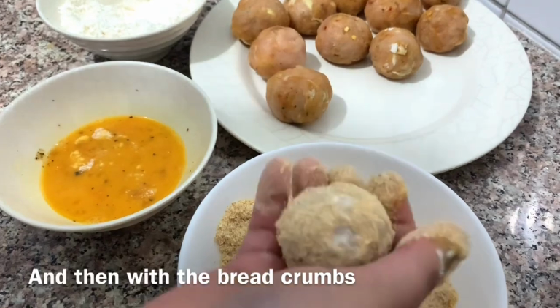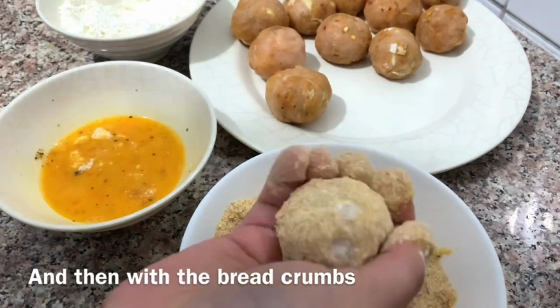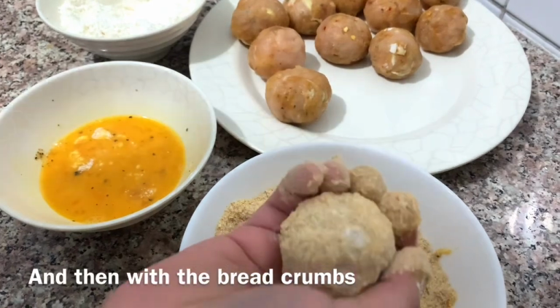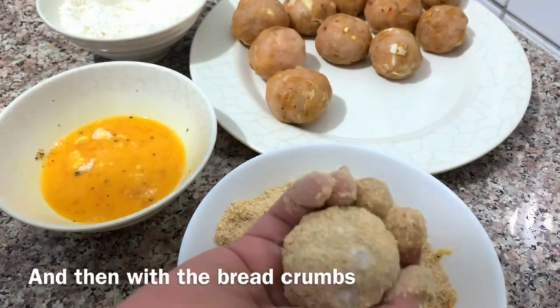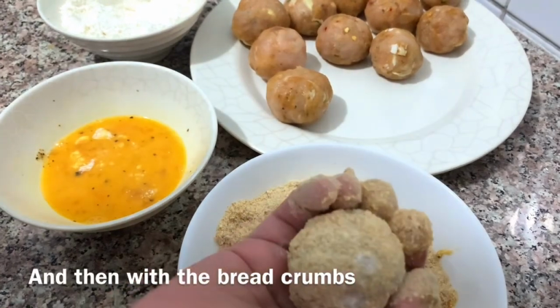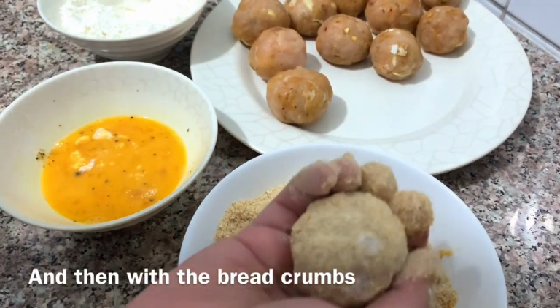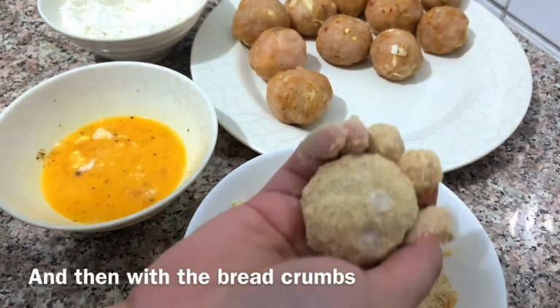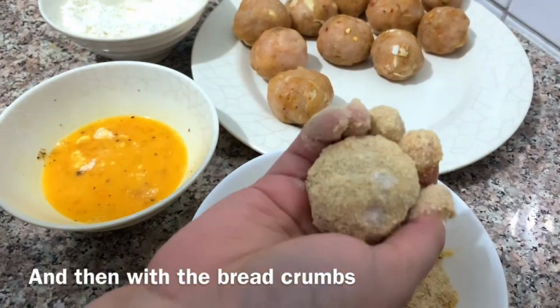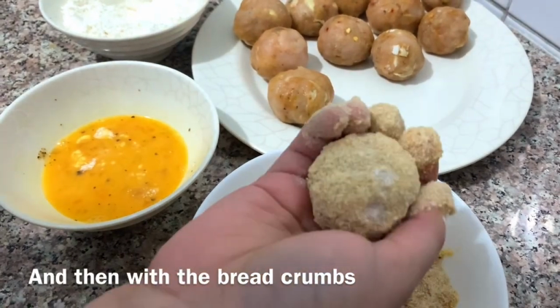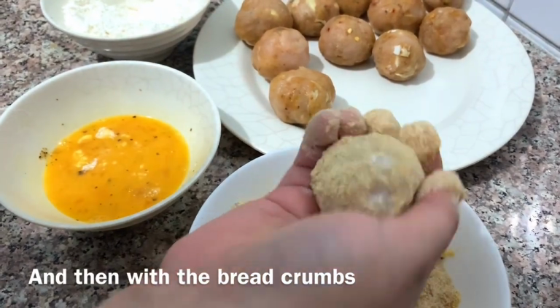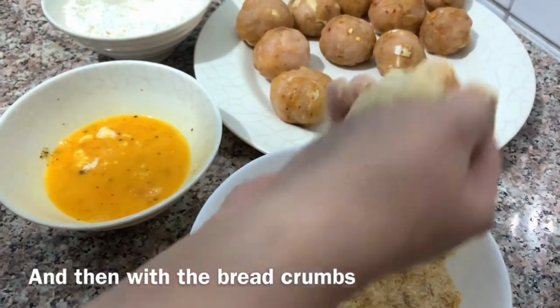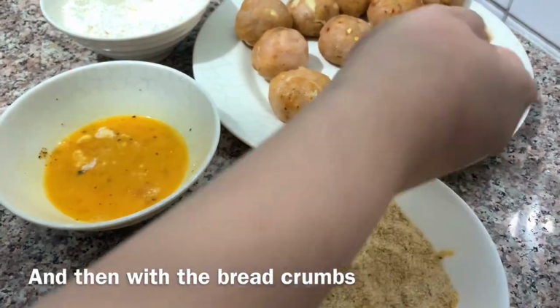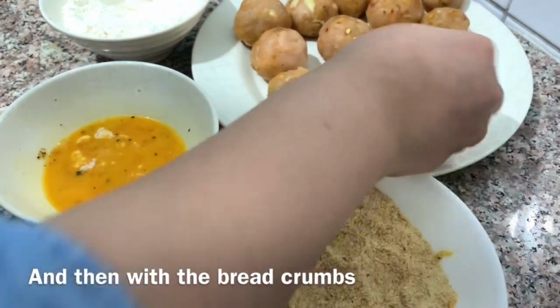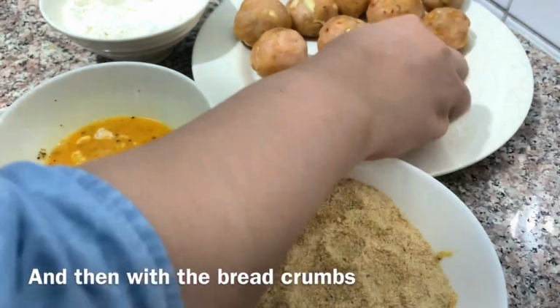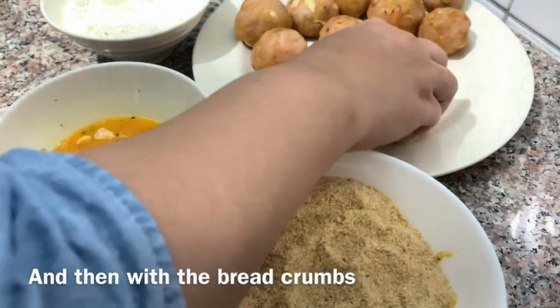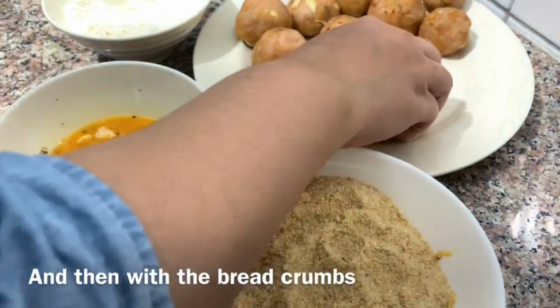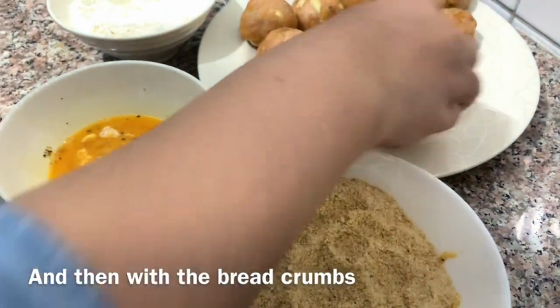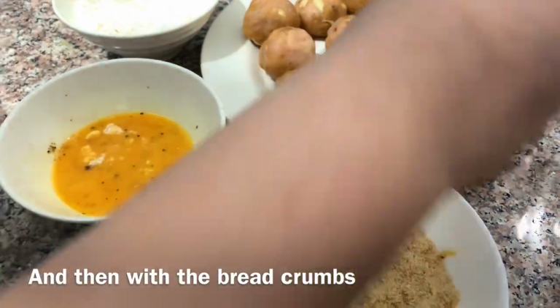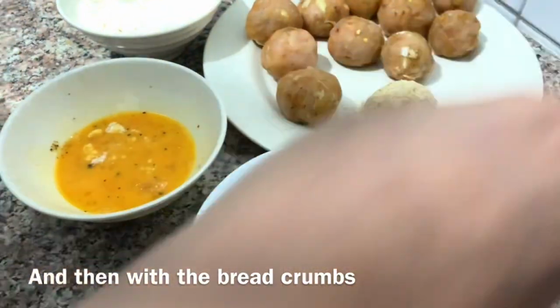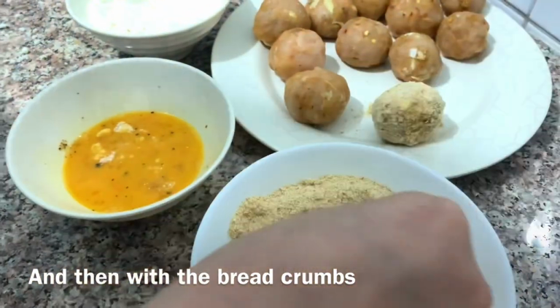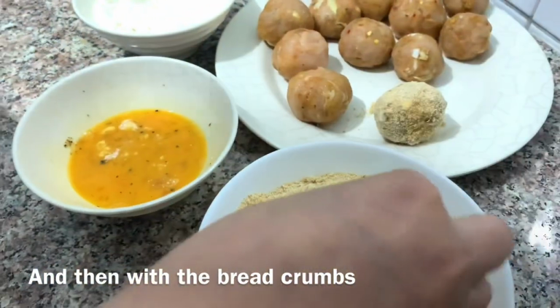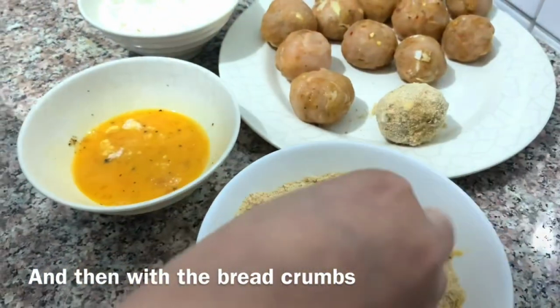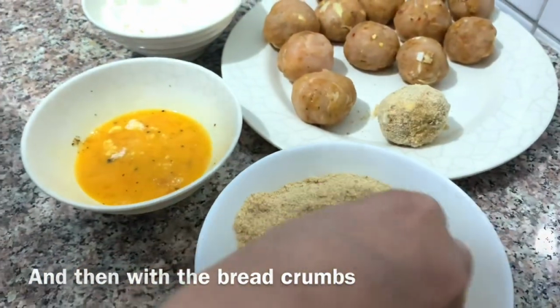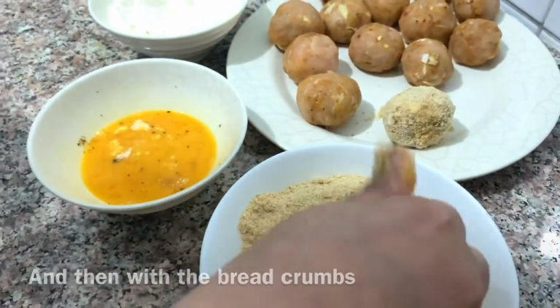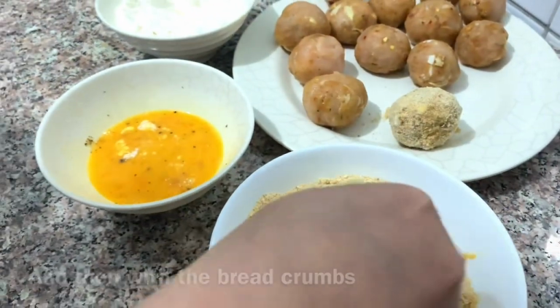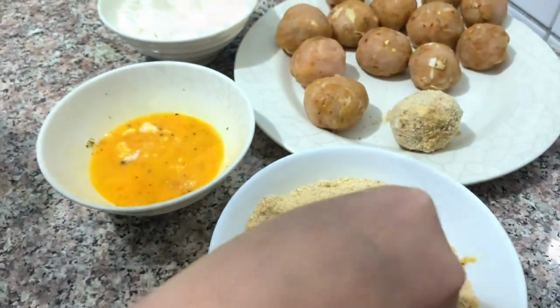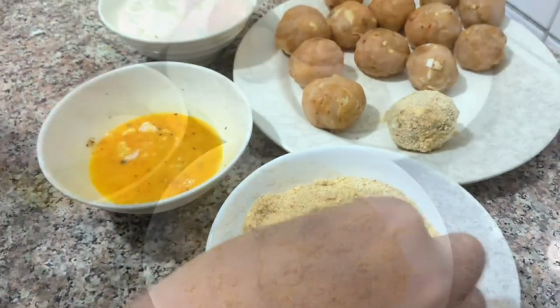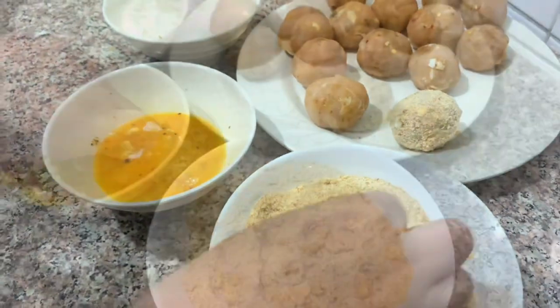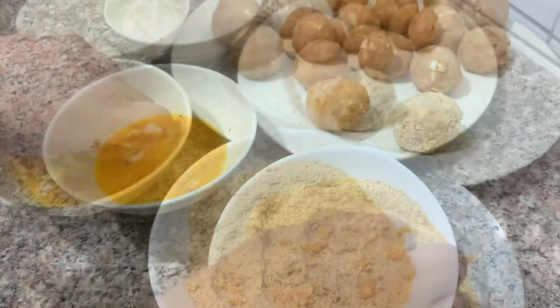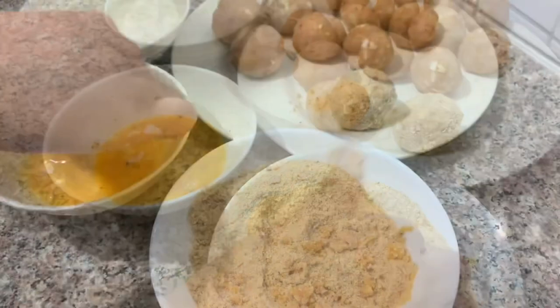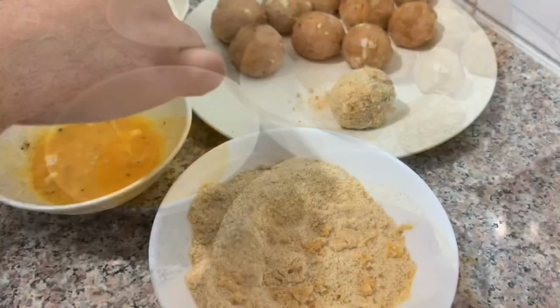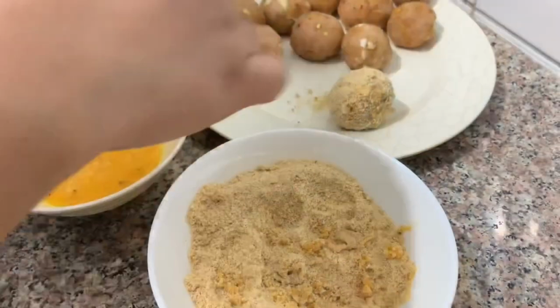Then we coat the dough balls with breadcrumbs and add them all to the top, ready for frying.